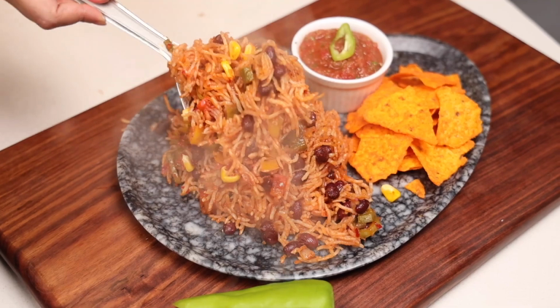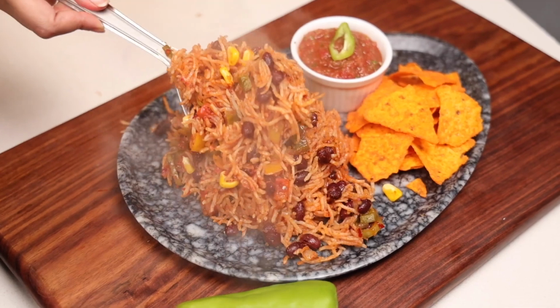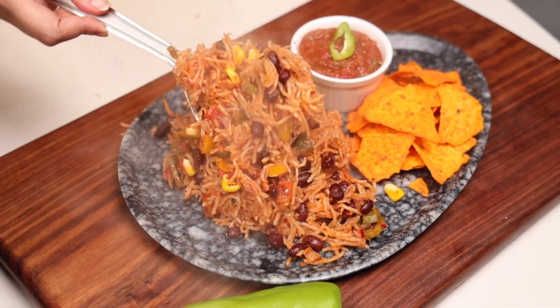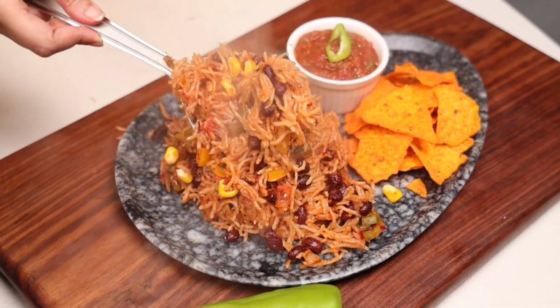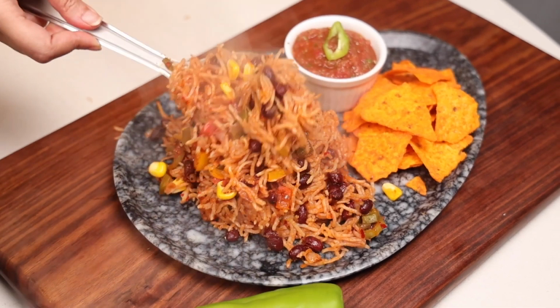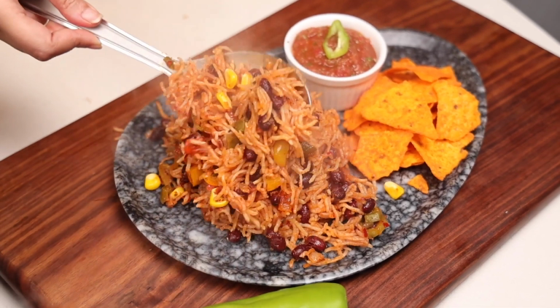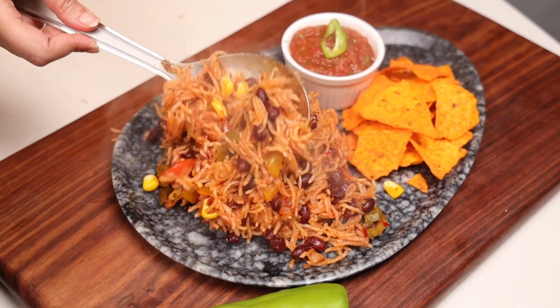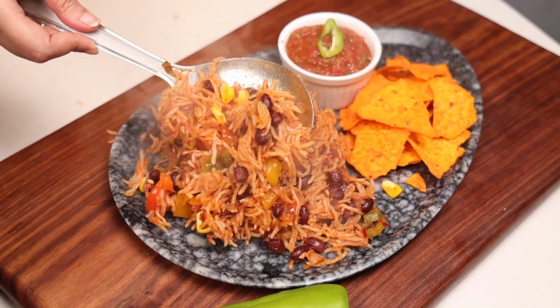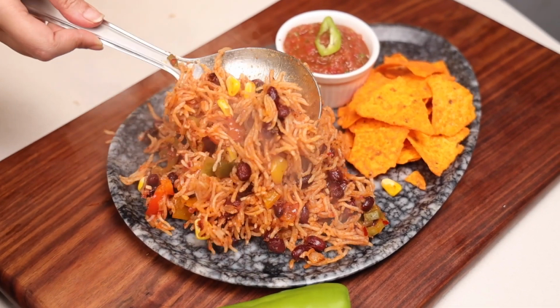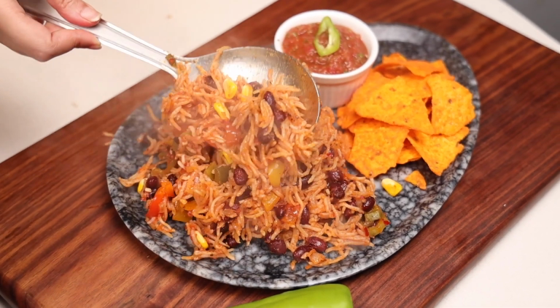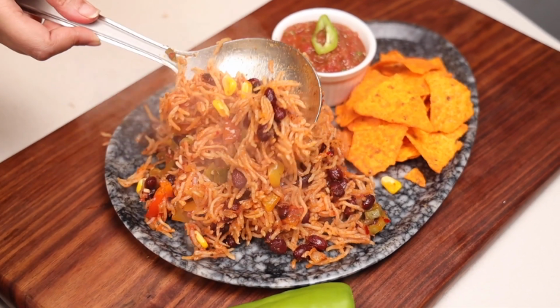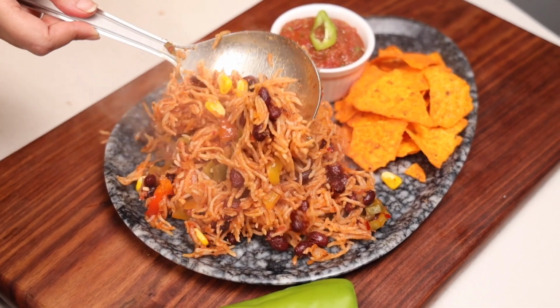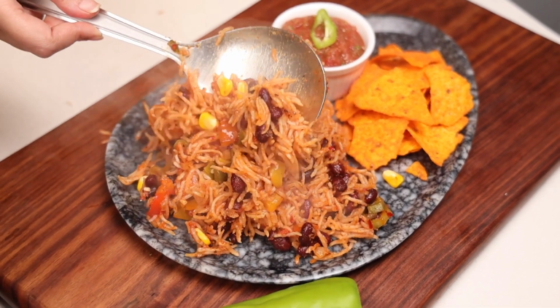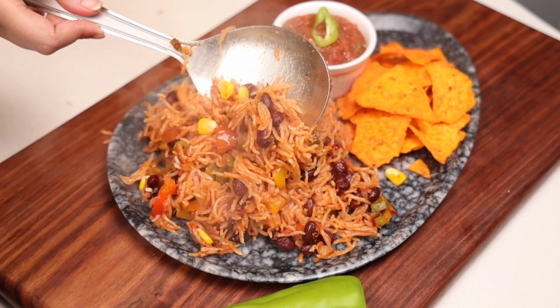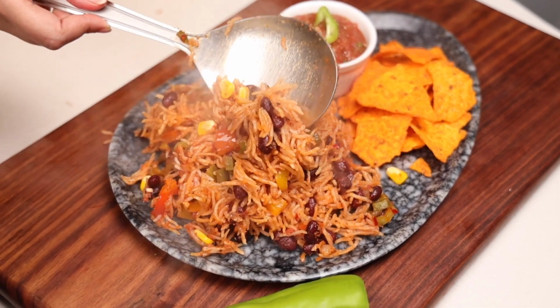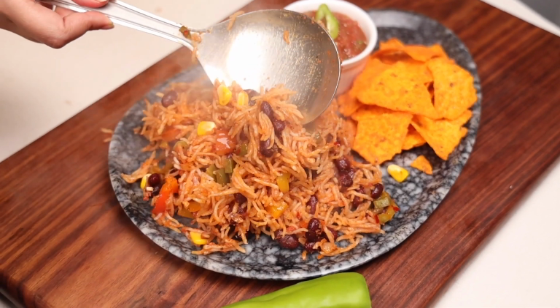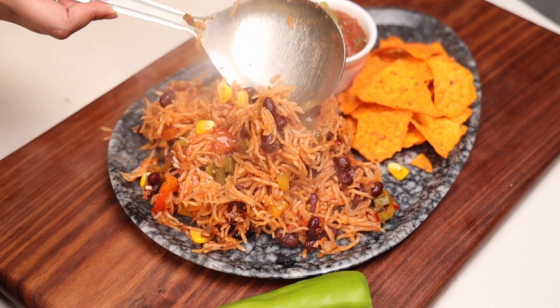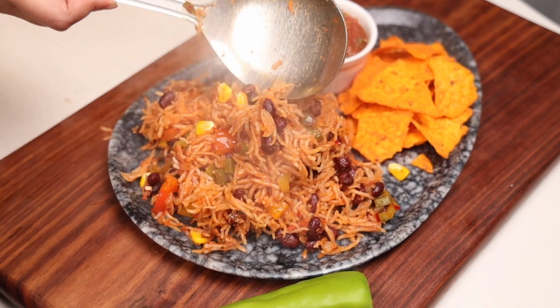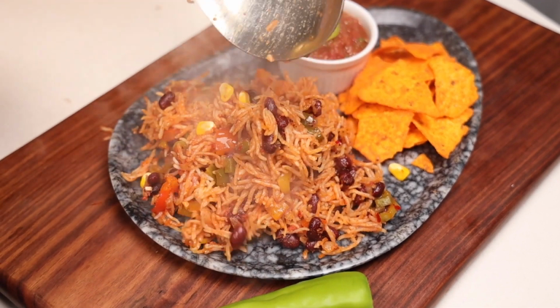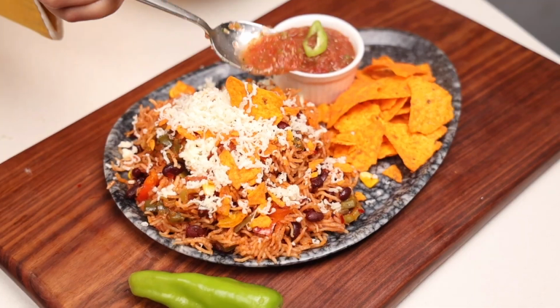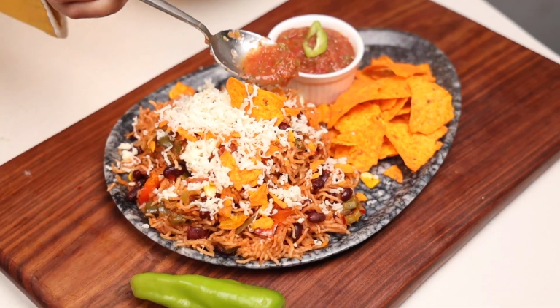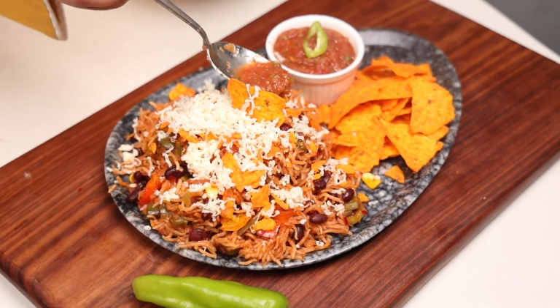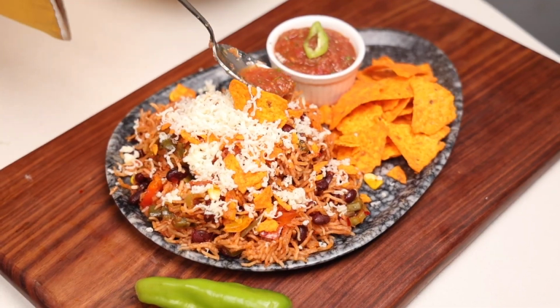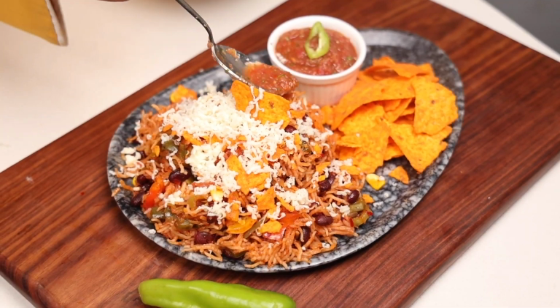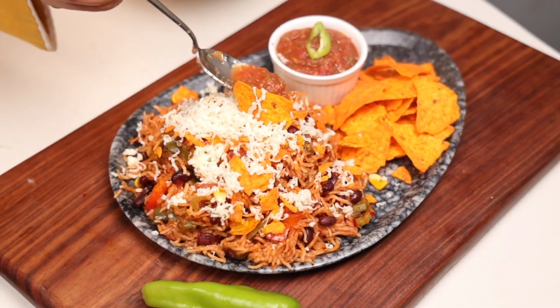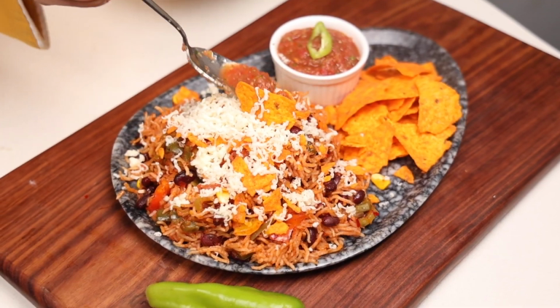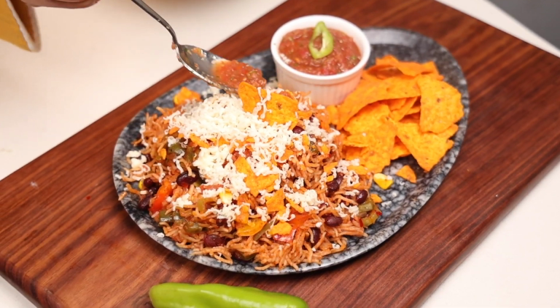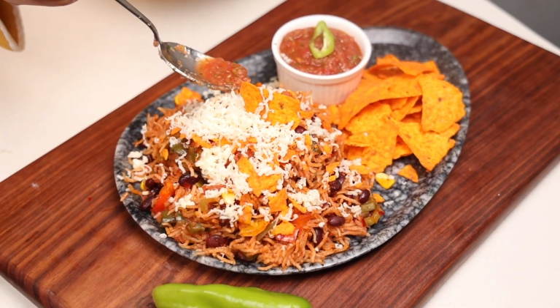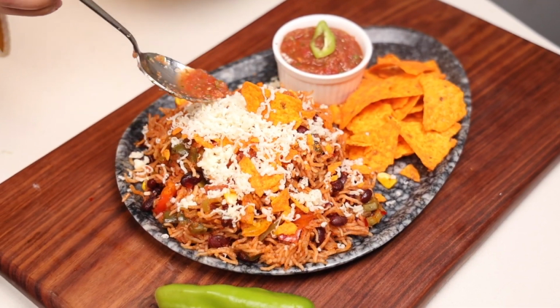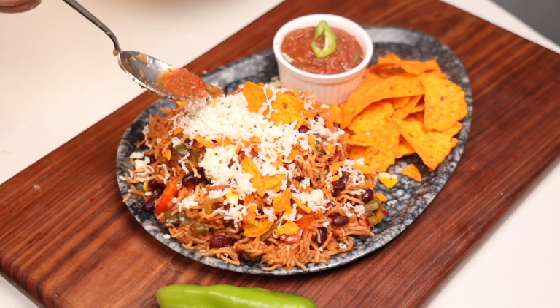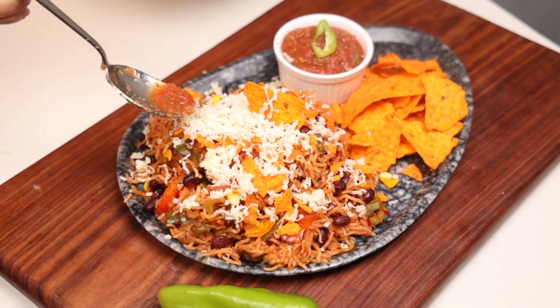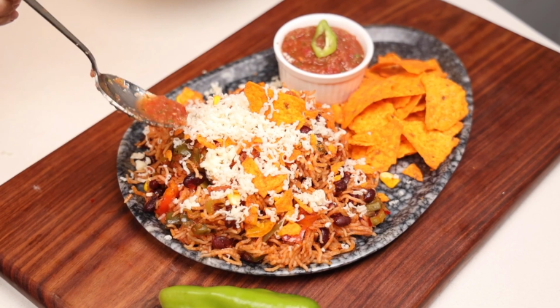Today we are doing a one pot dish which is called Mexican rice with salsa.